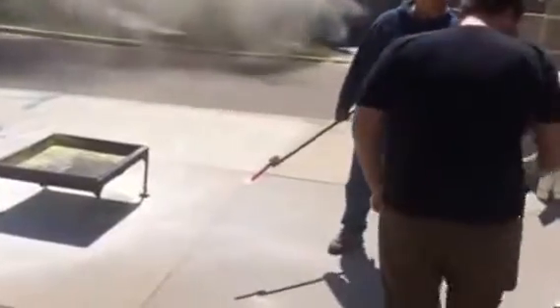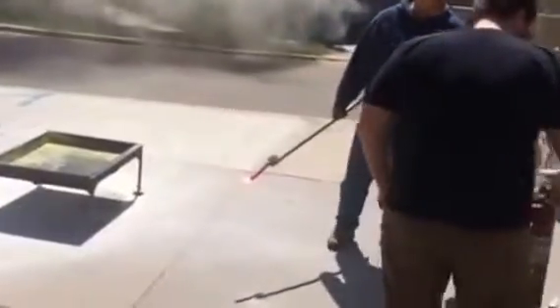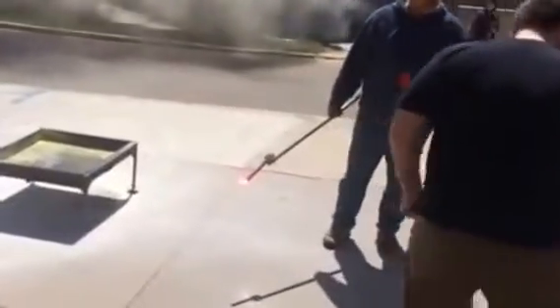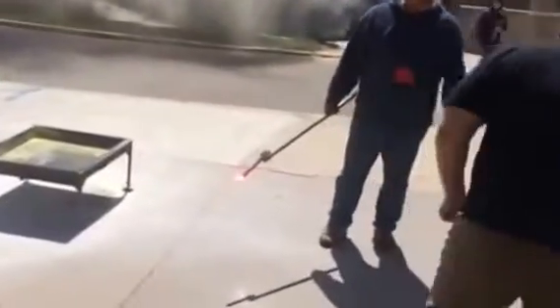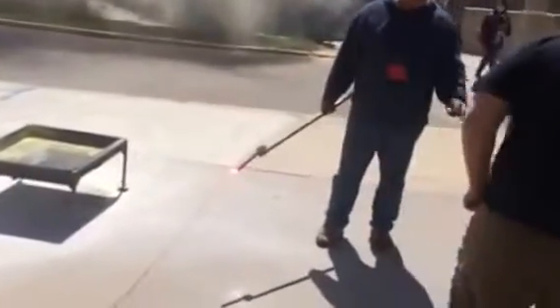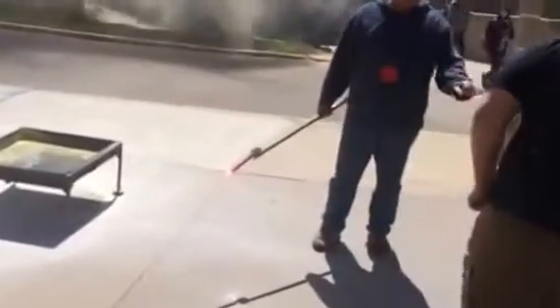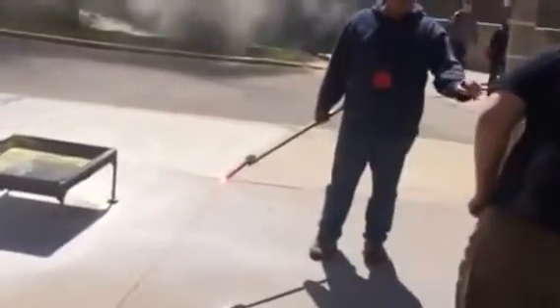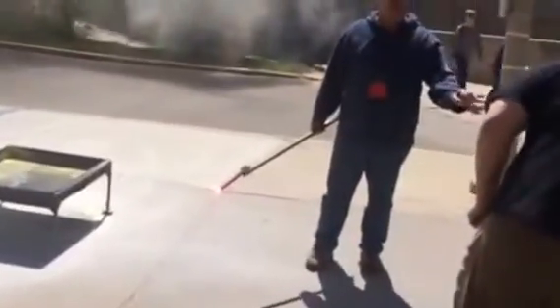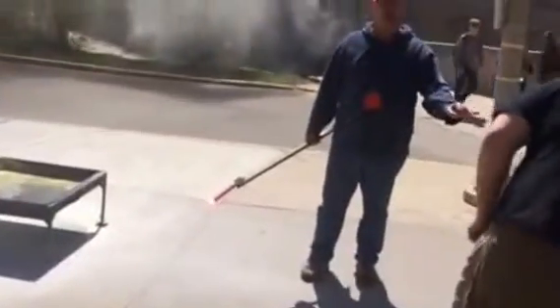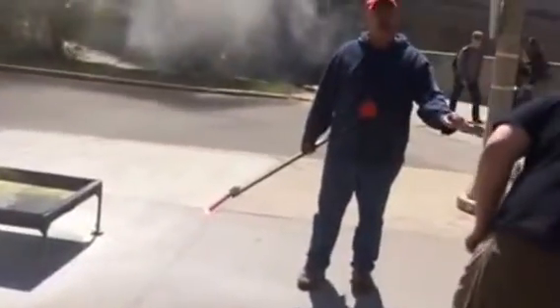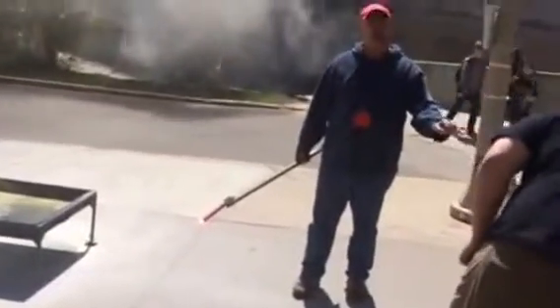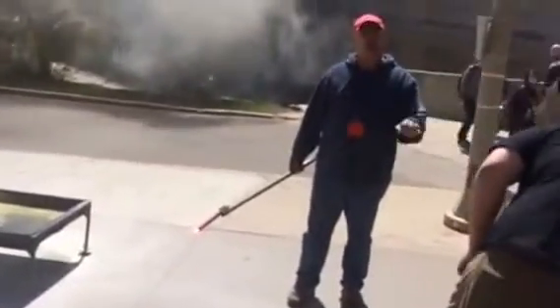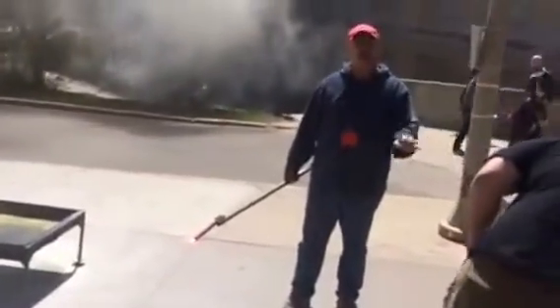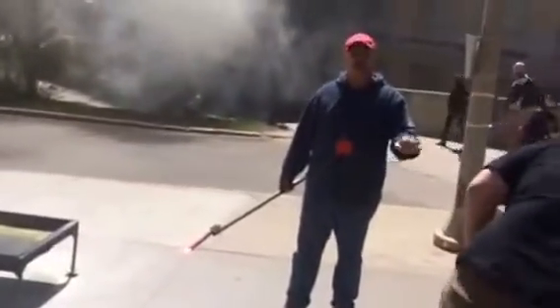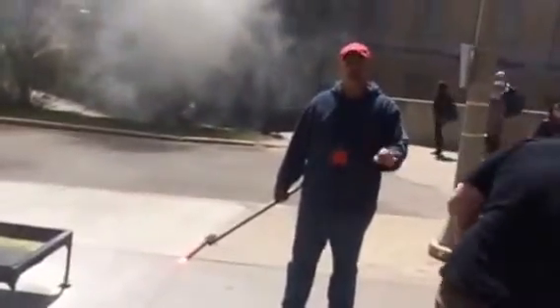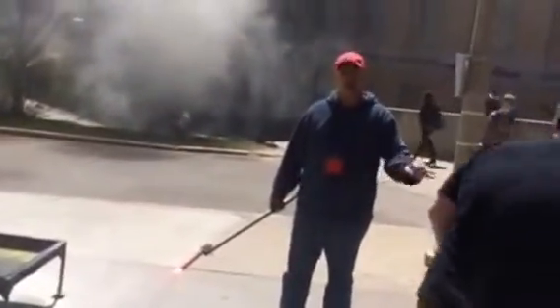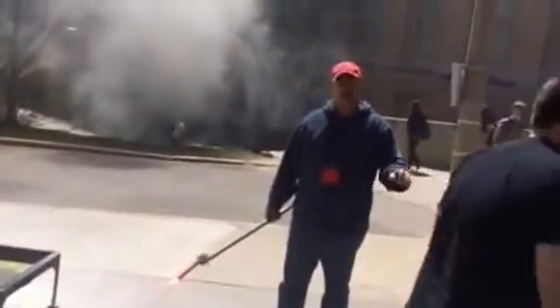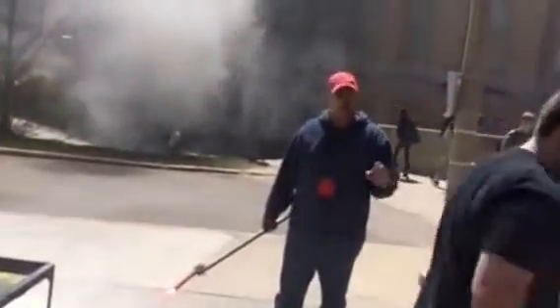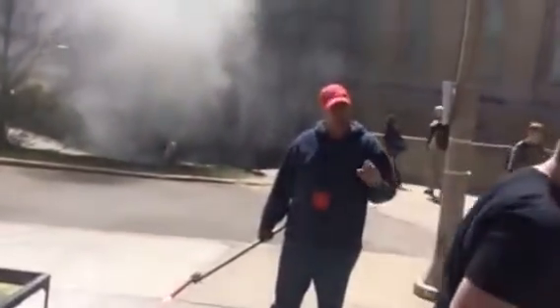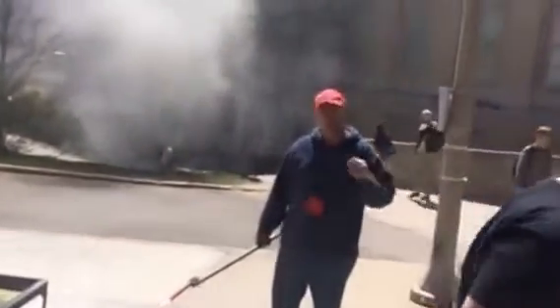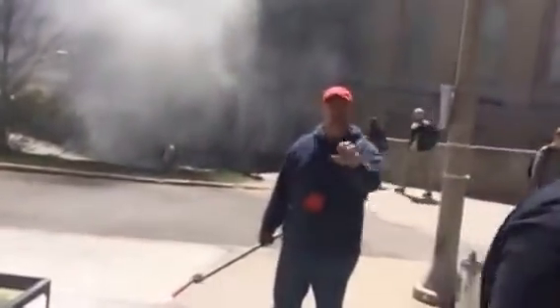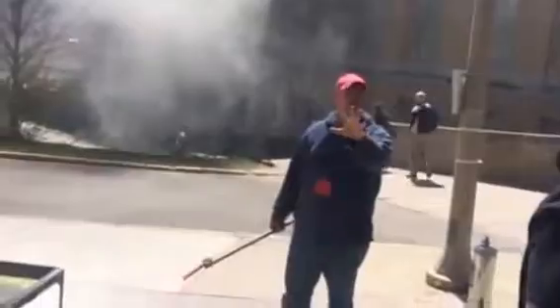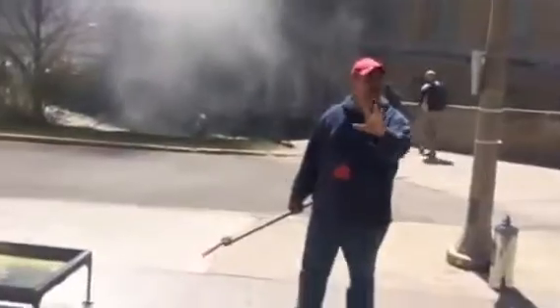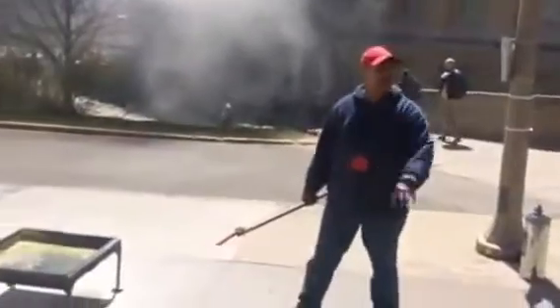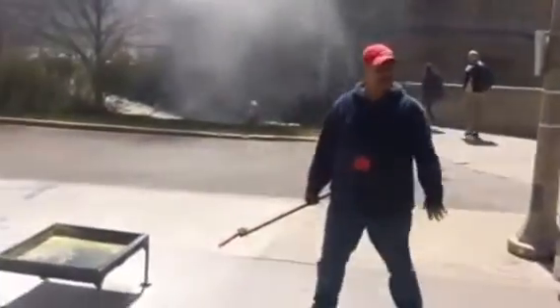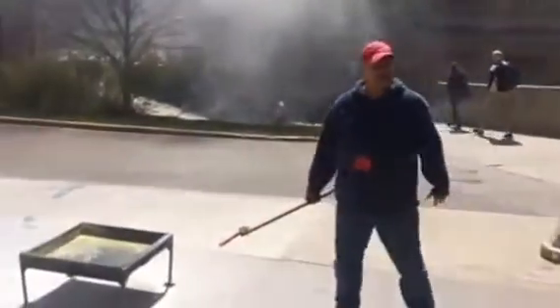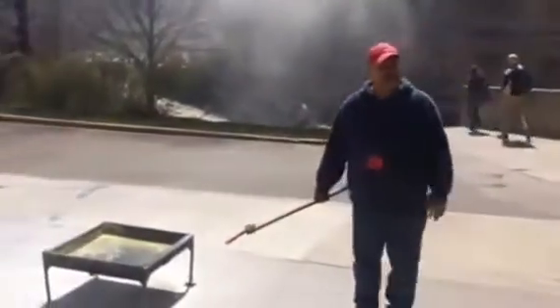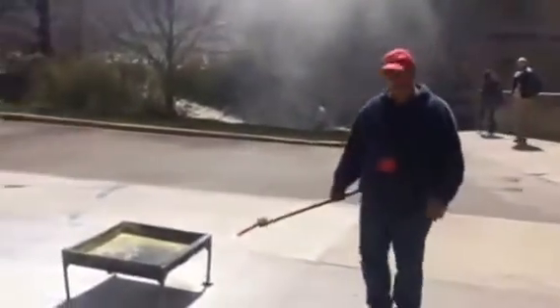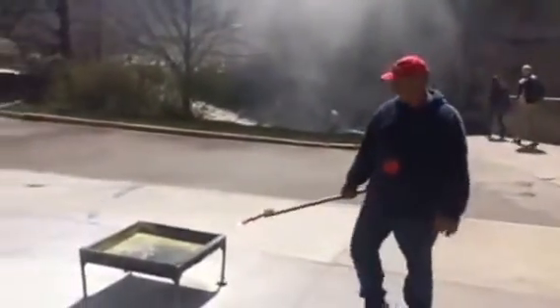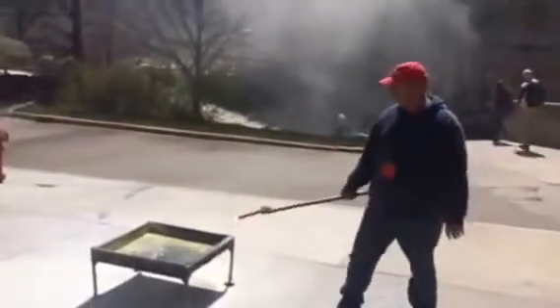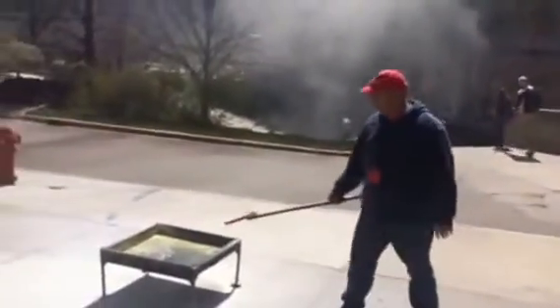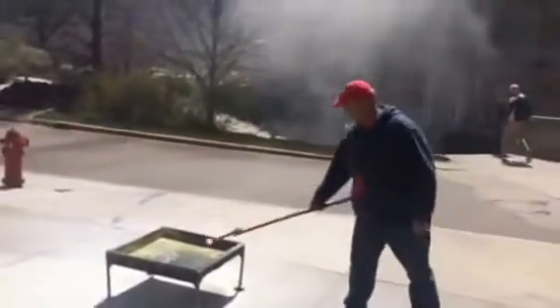You can see the difference between a brand new one and the one that's been used a couple times. That initial burst is much stronger — I've always wanted to do that.